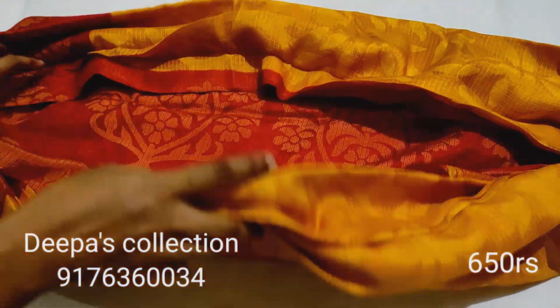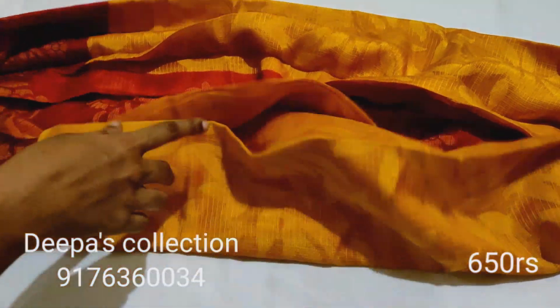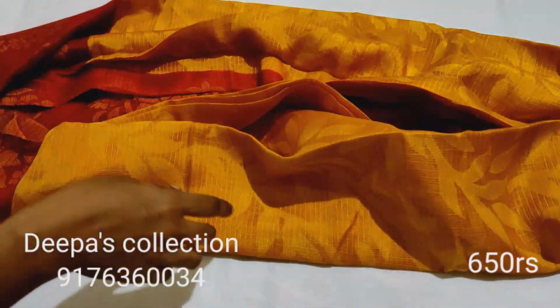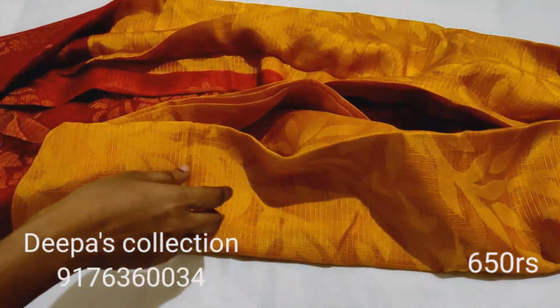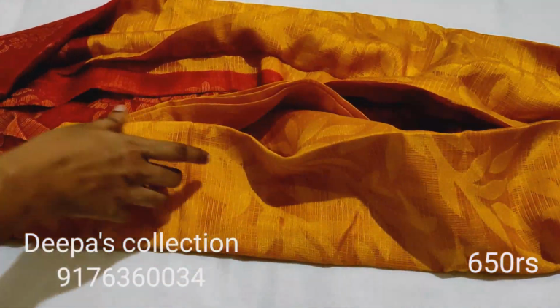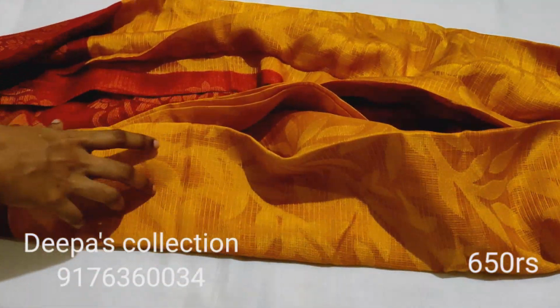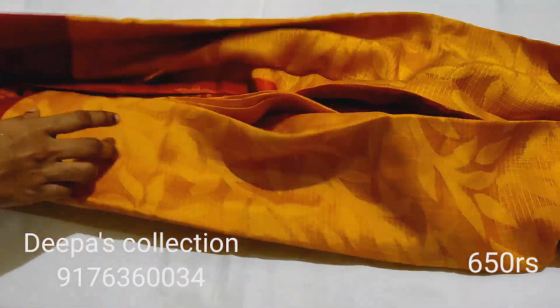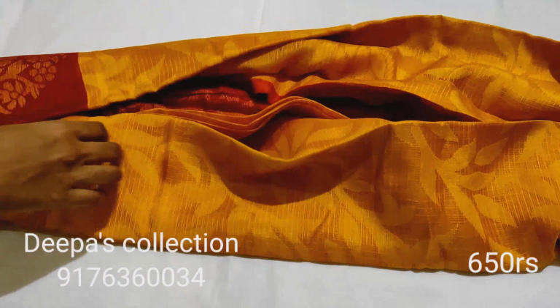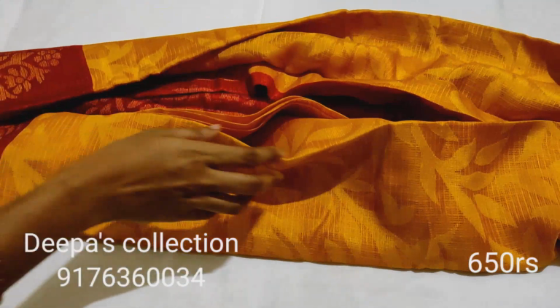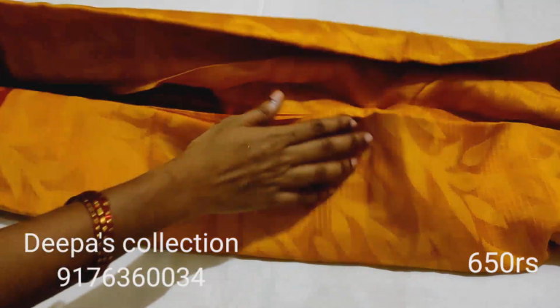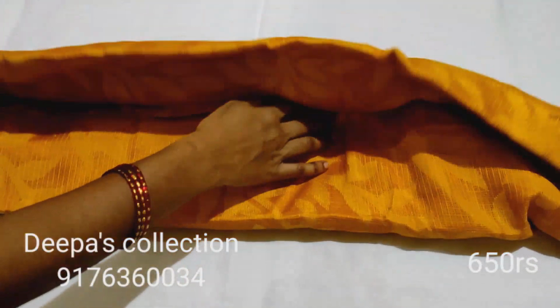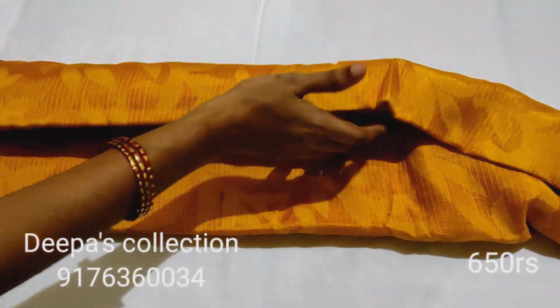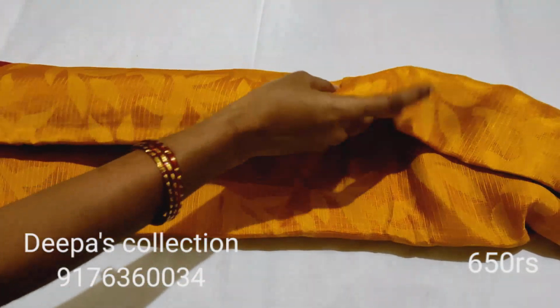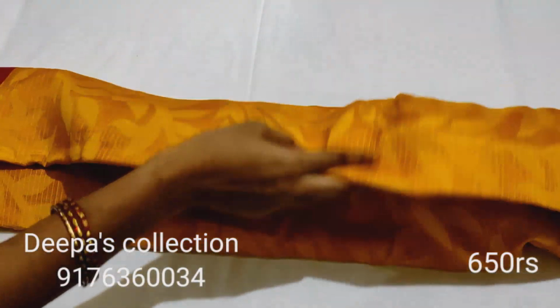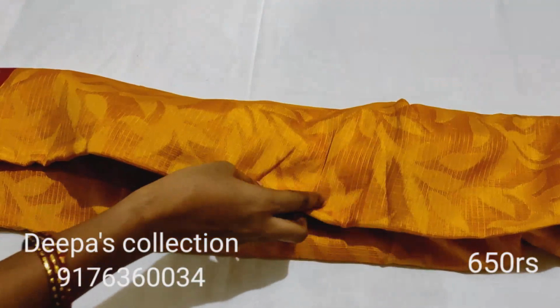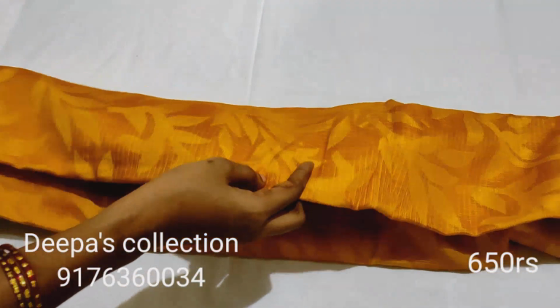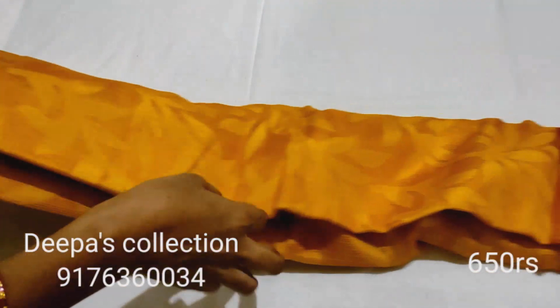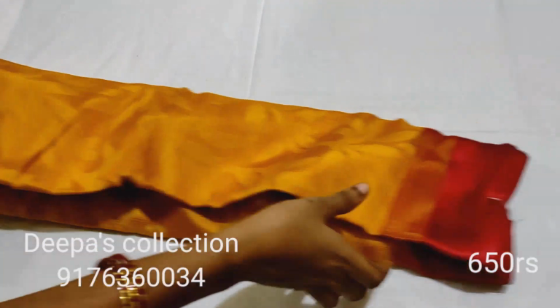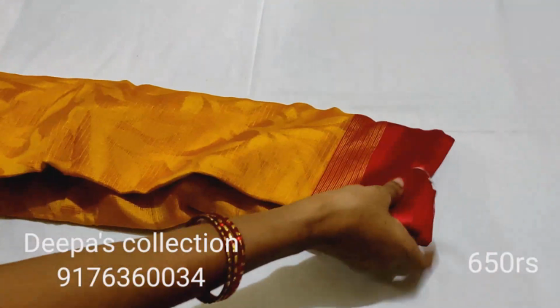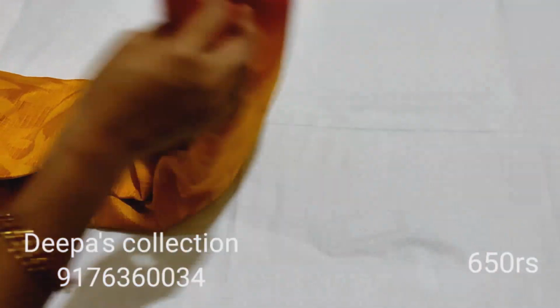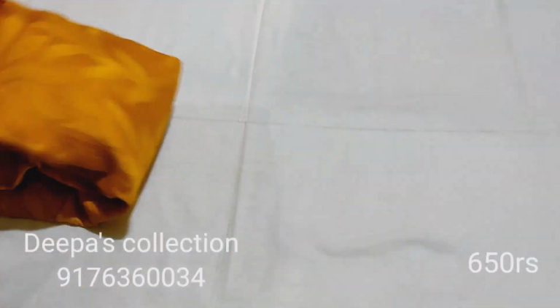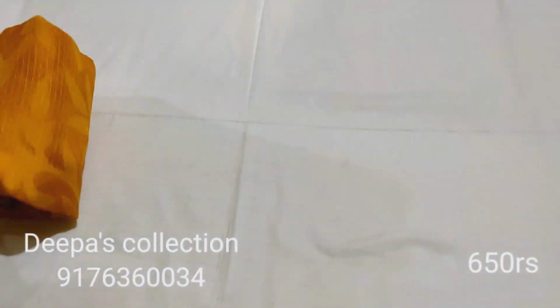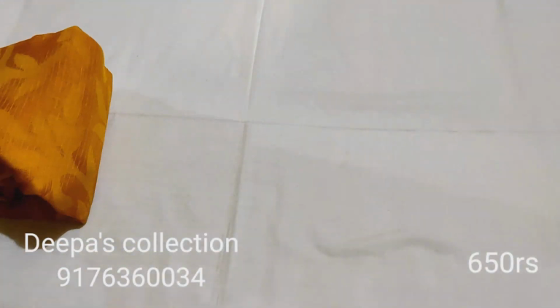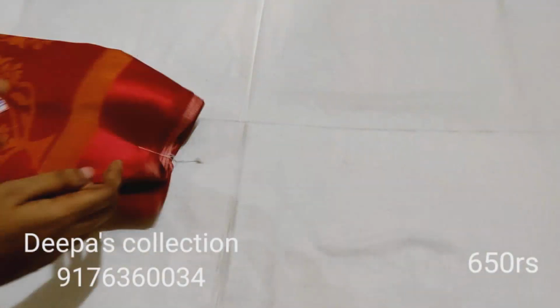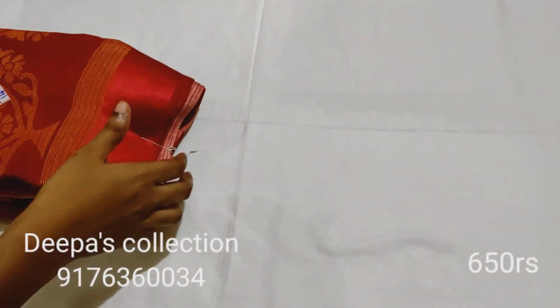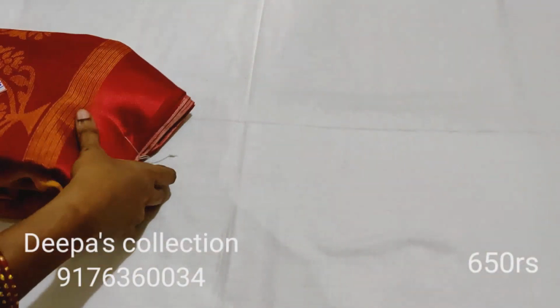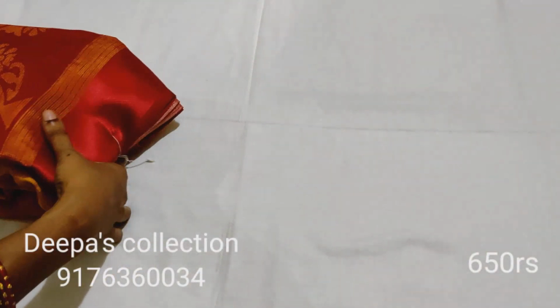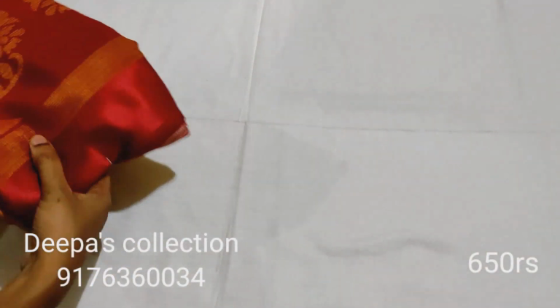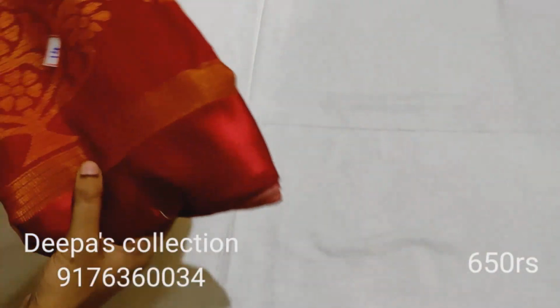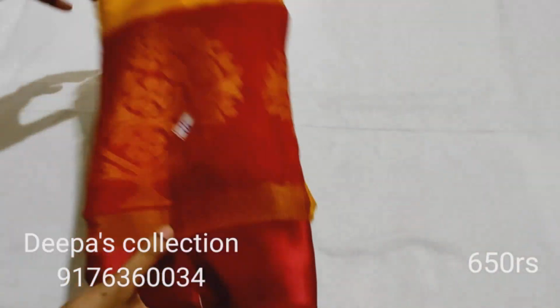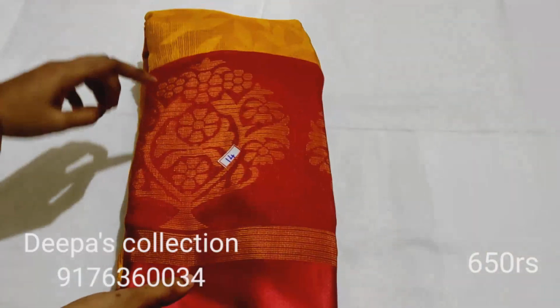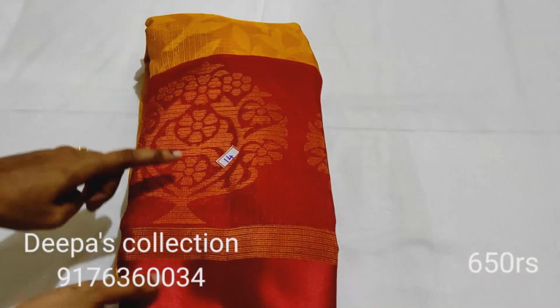Order, friends — the rate is 650 rupees.